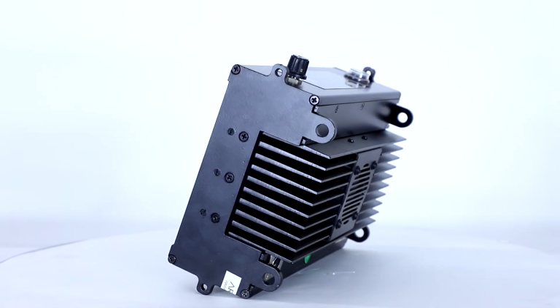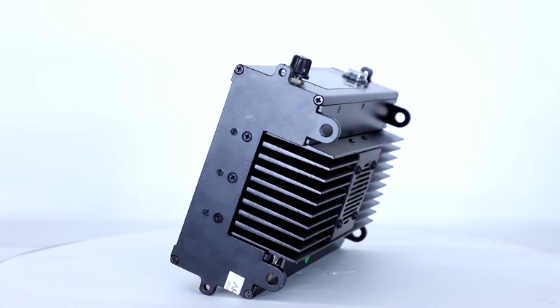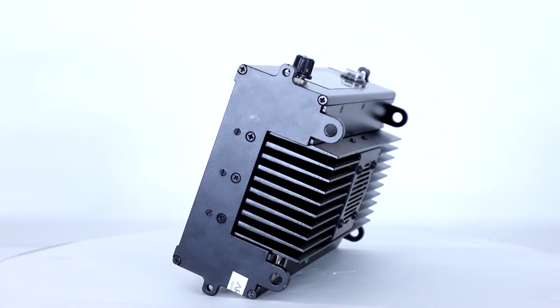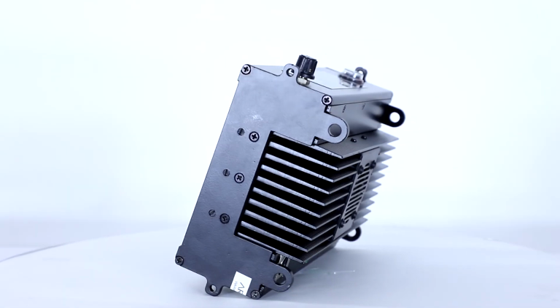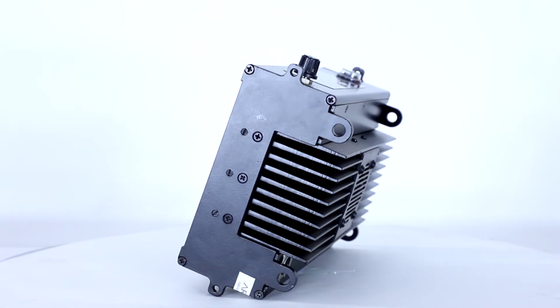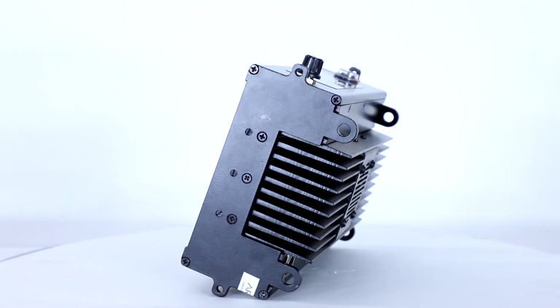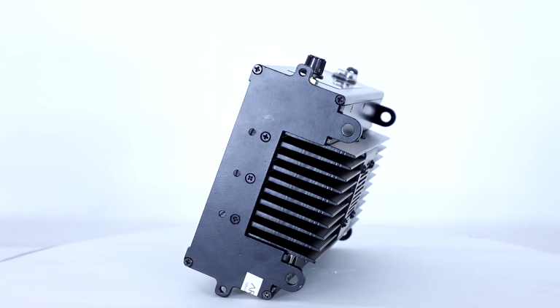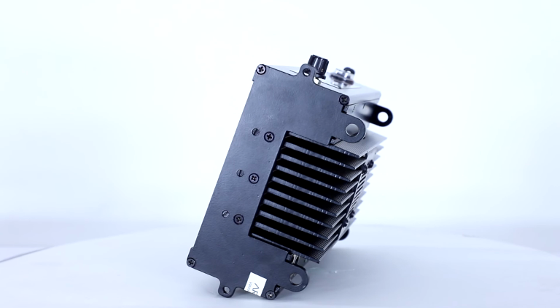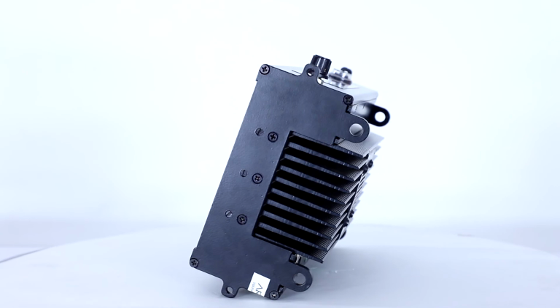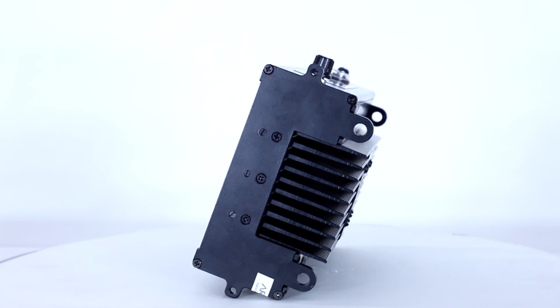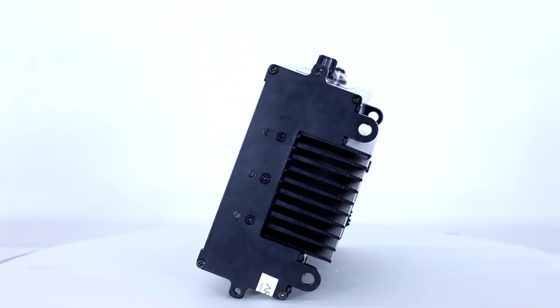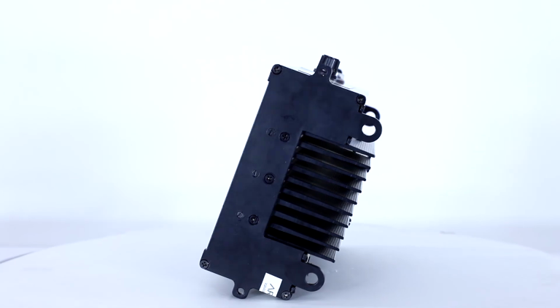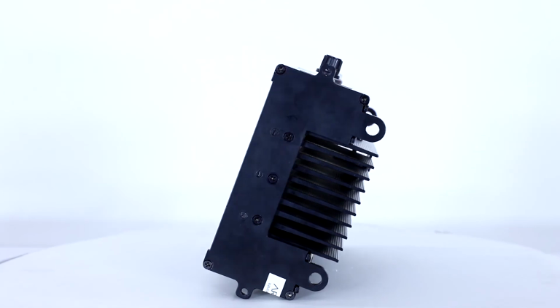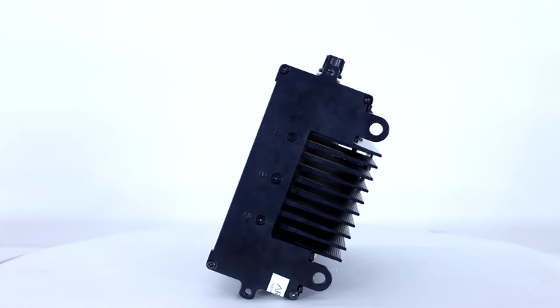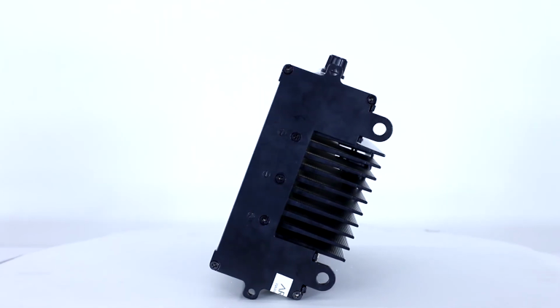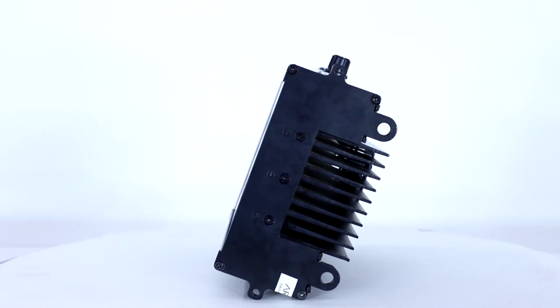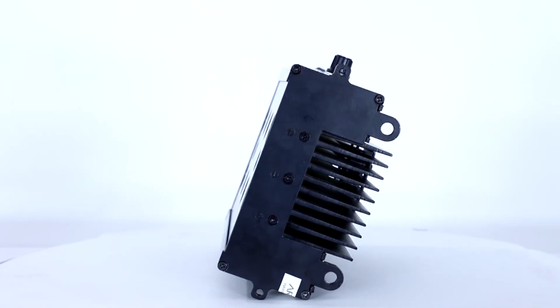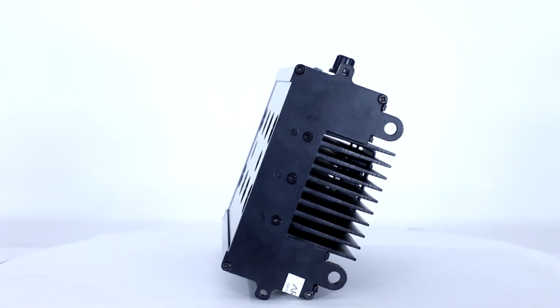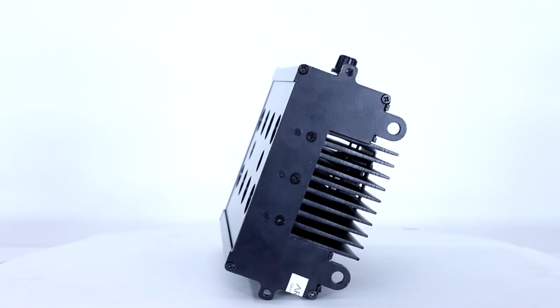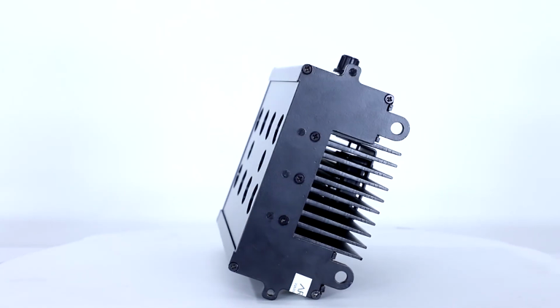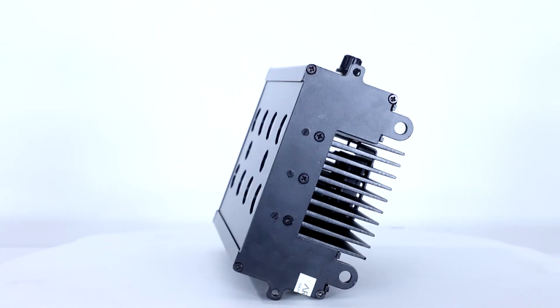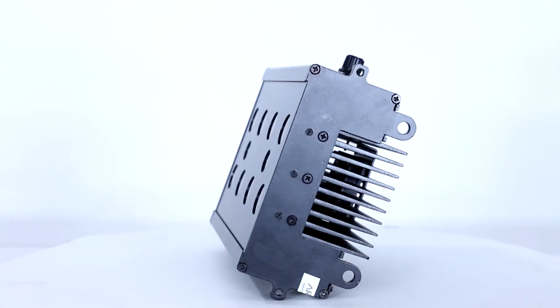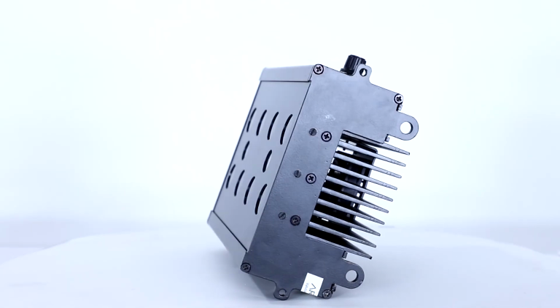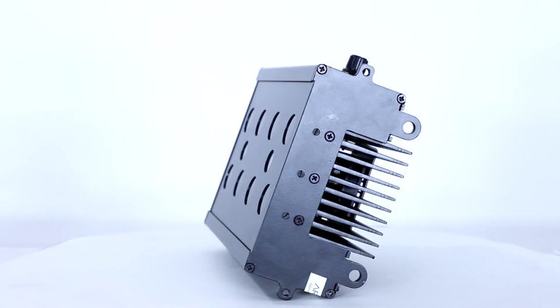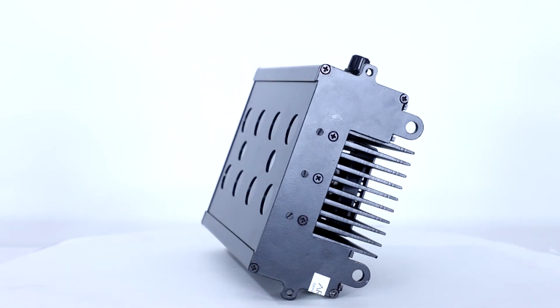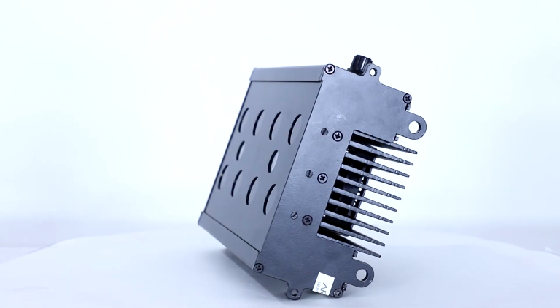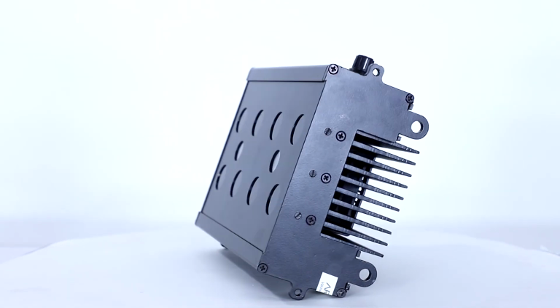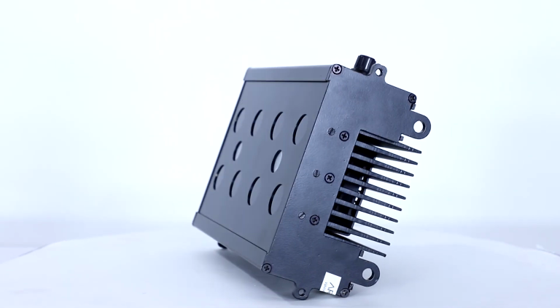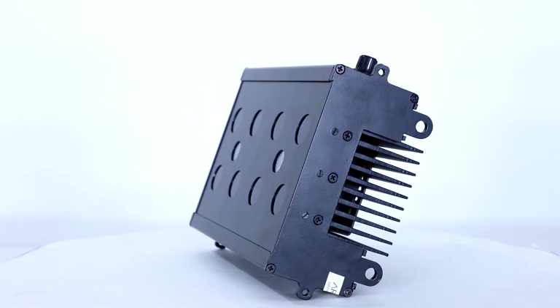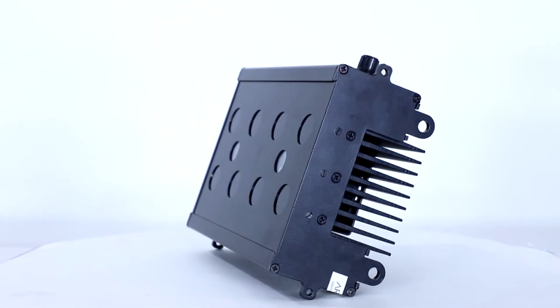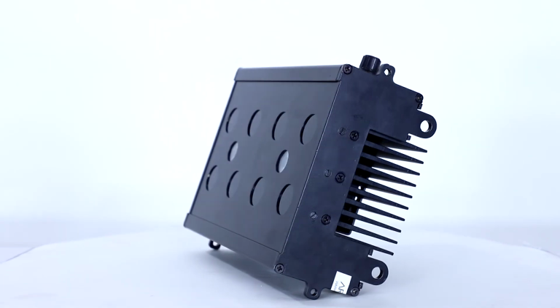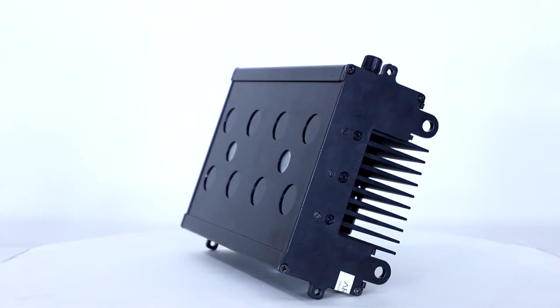We also make customized UVA lamps for specialized applications. Thank you for tuning in.